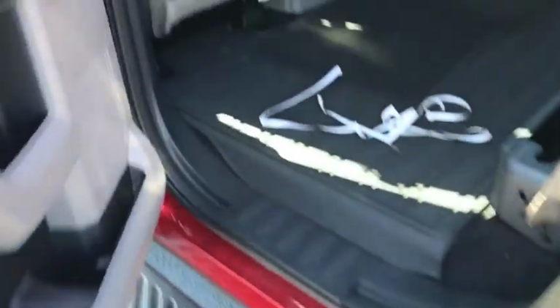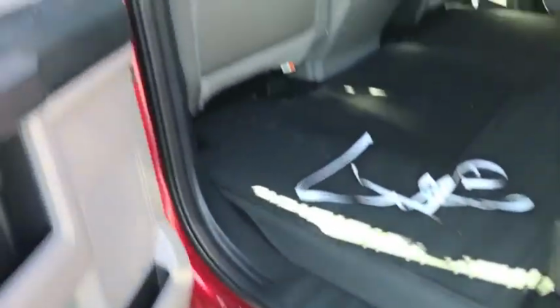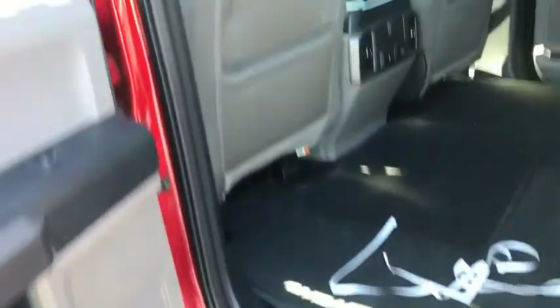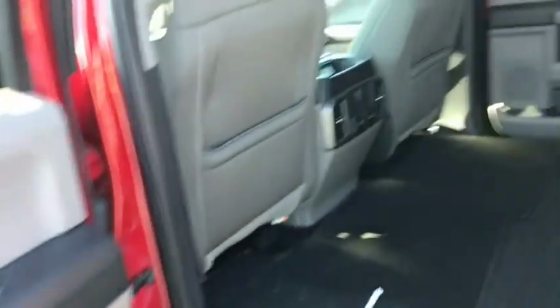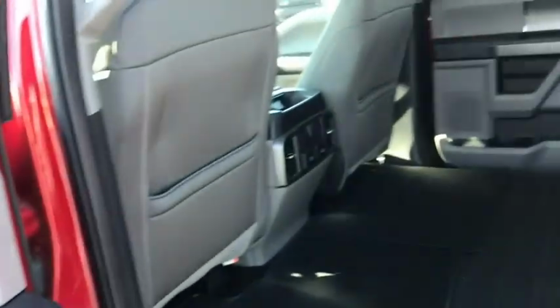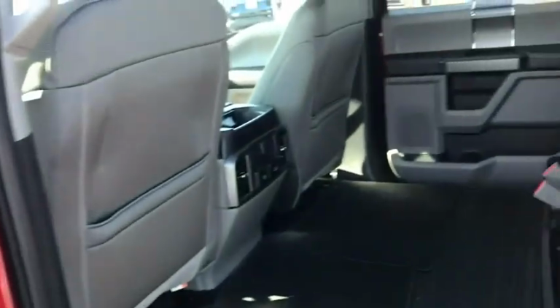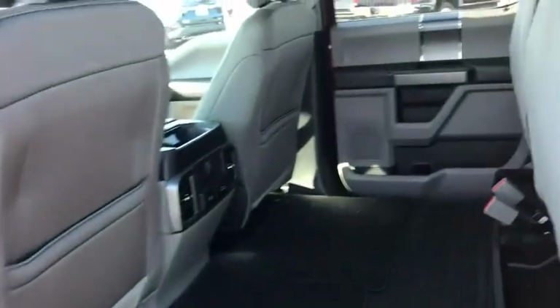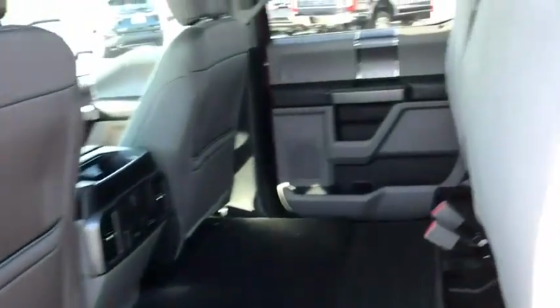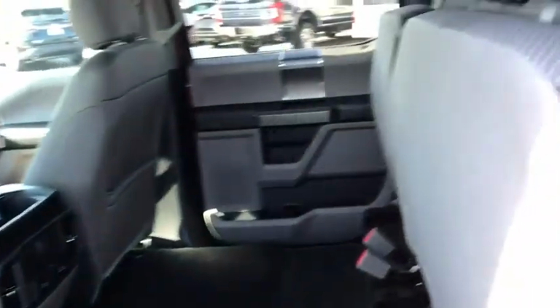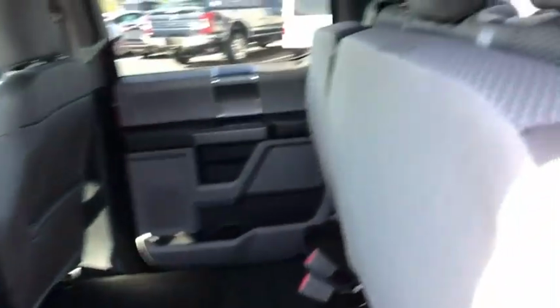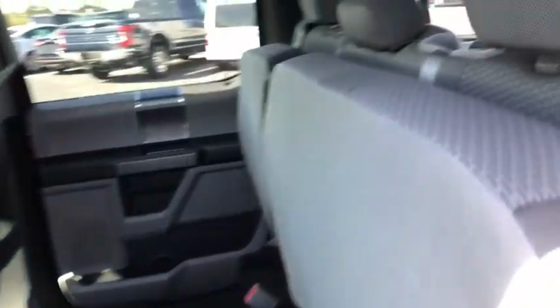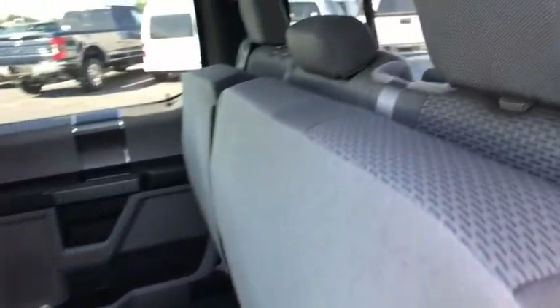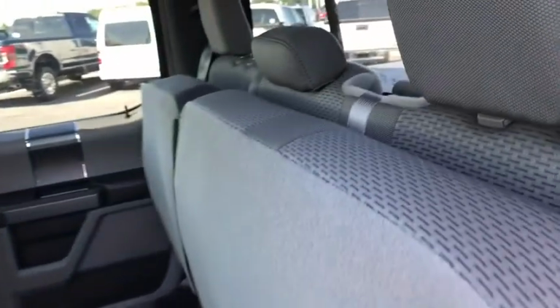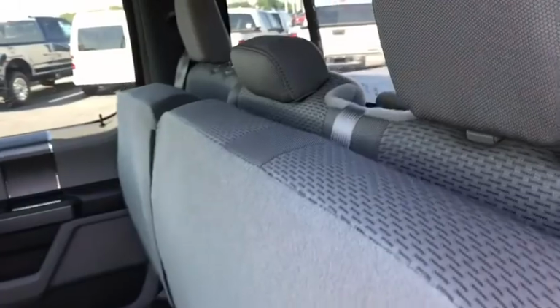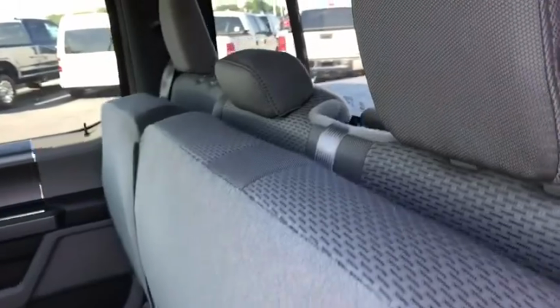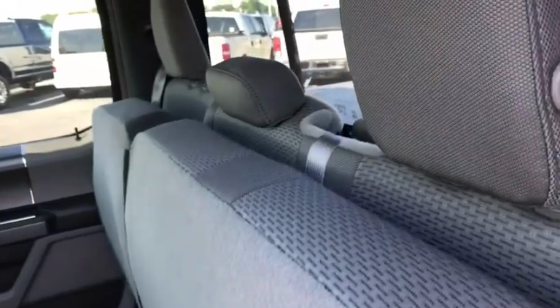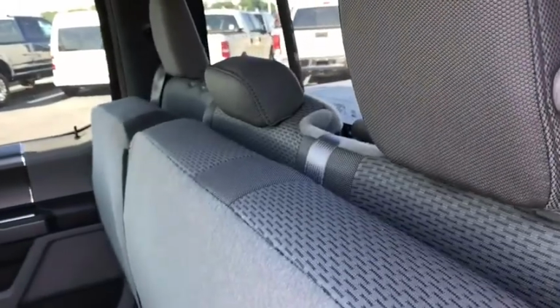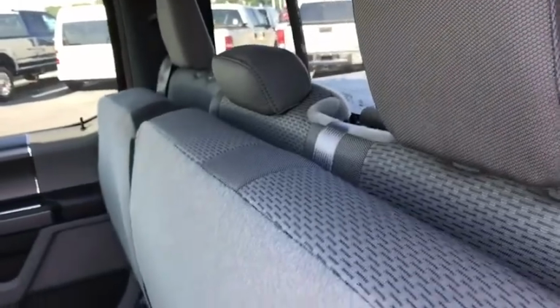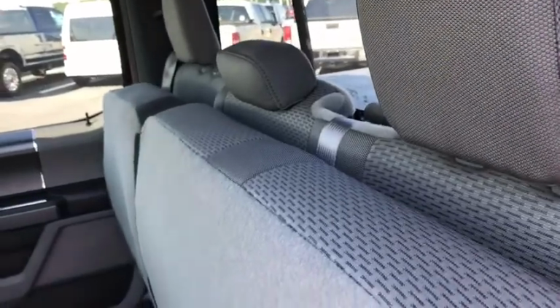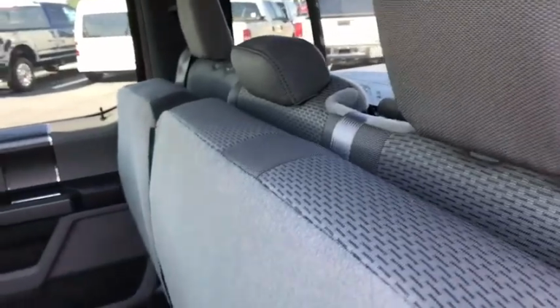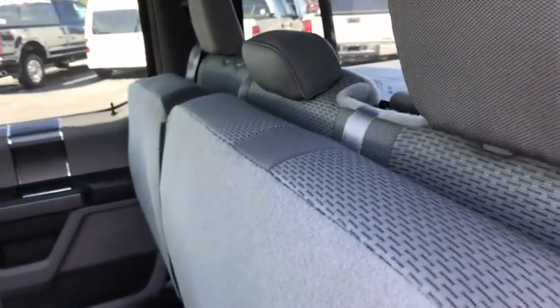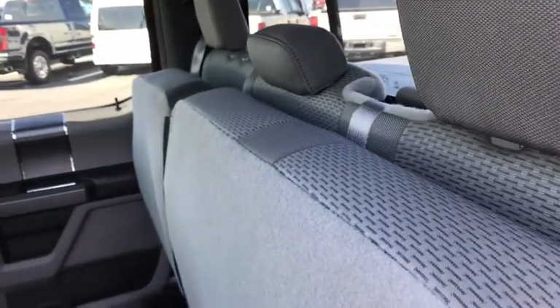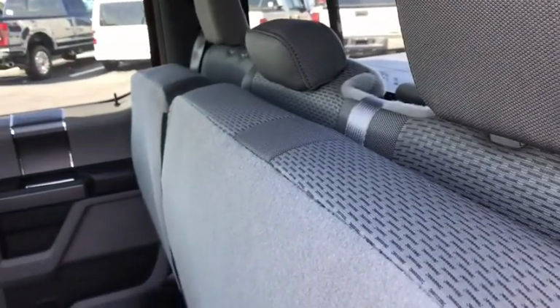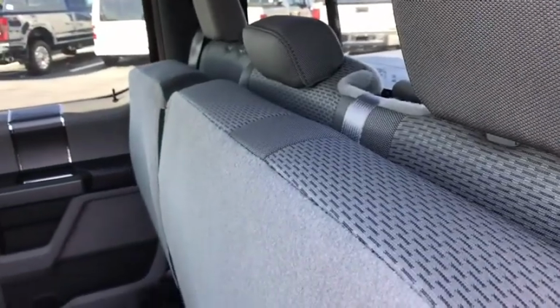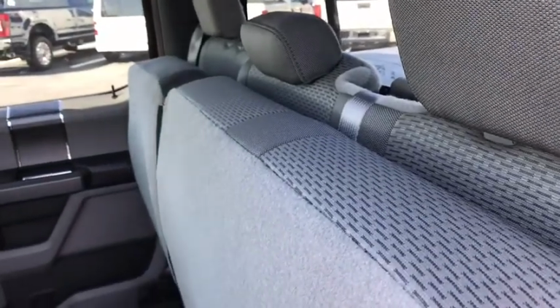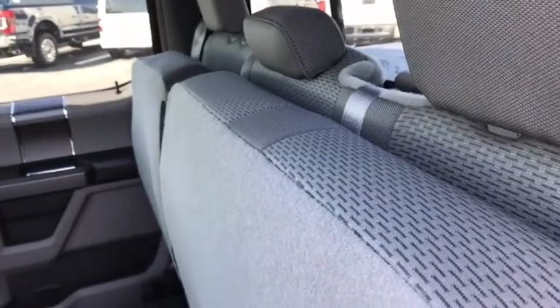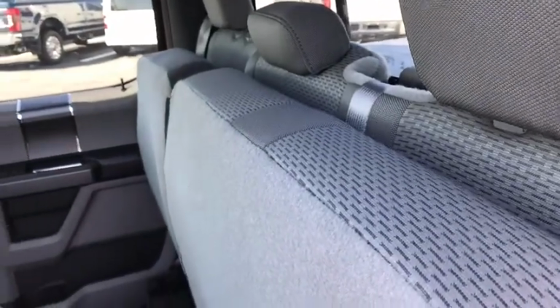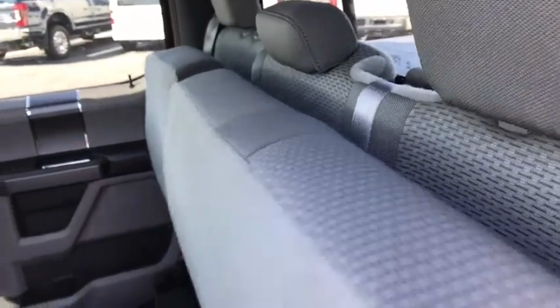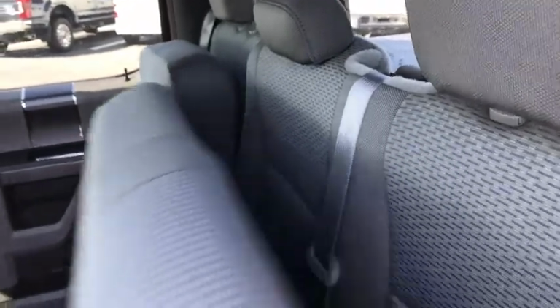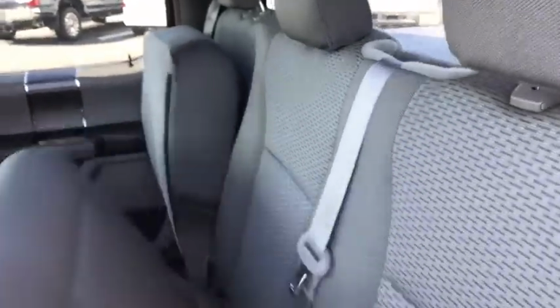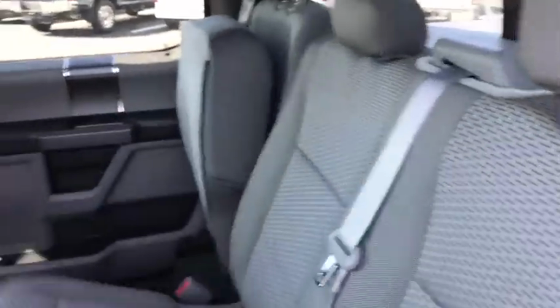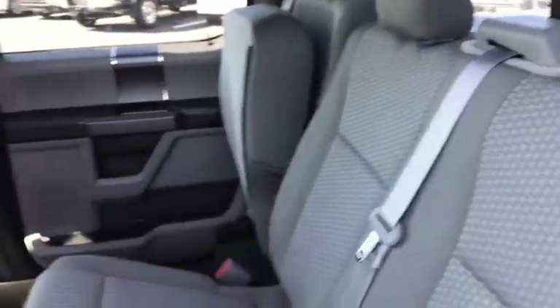This beauty is sure to make you the talk of the neighborhood, so call or drop in for a test drive today. Take care.